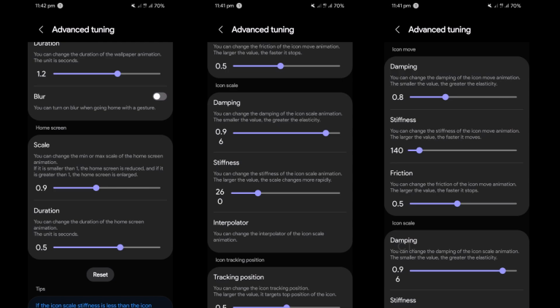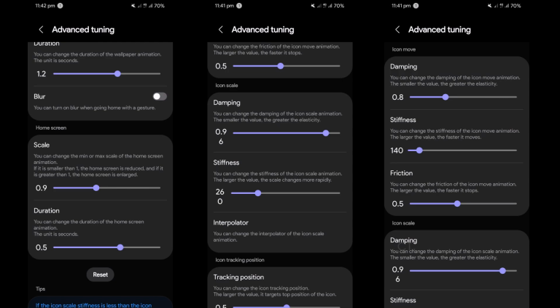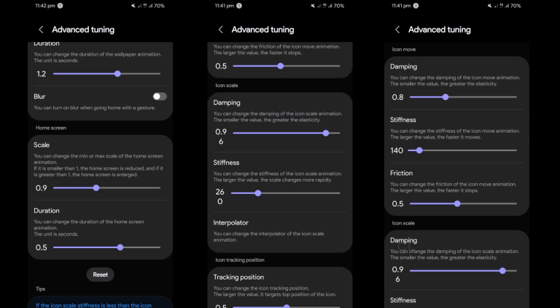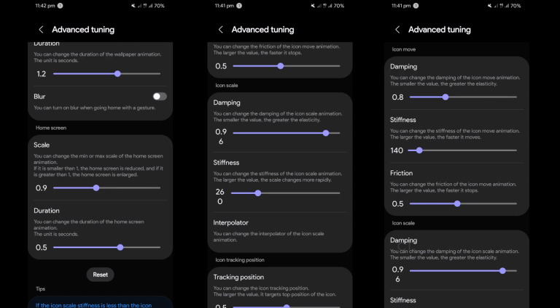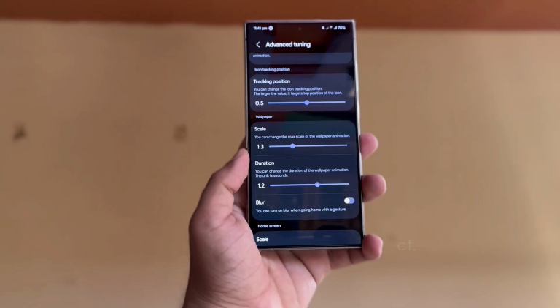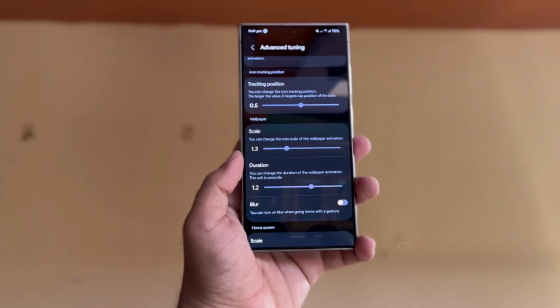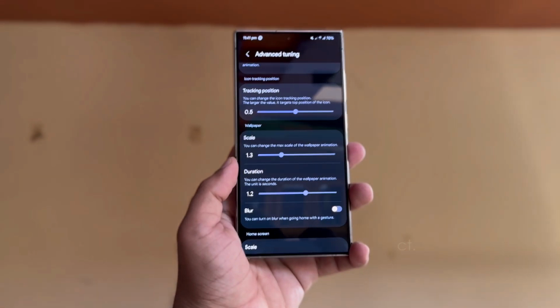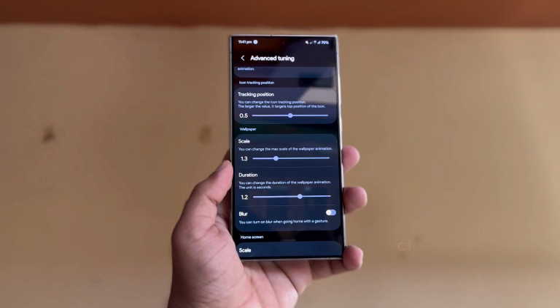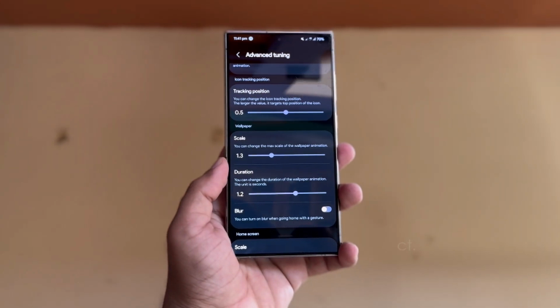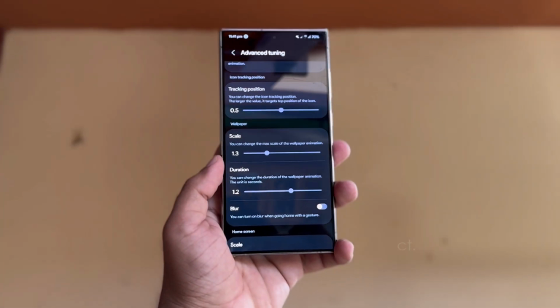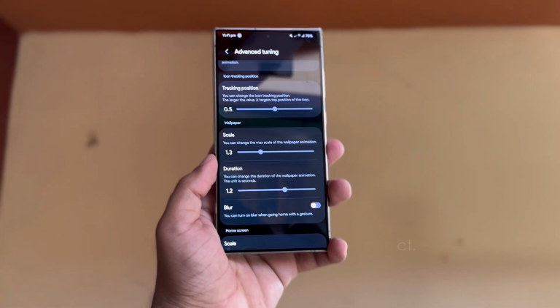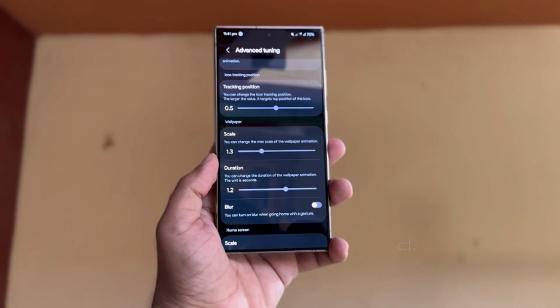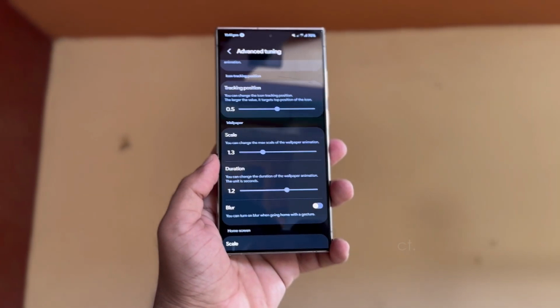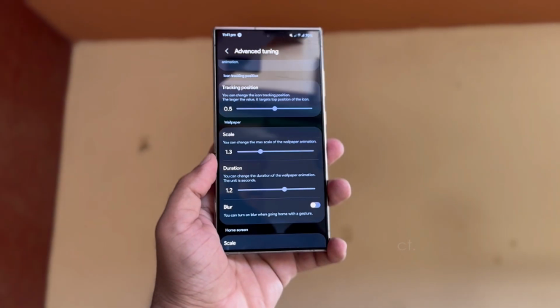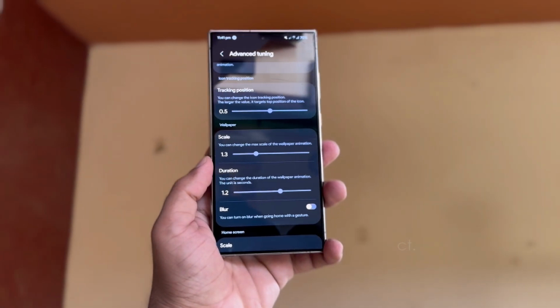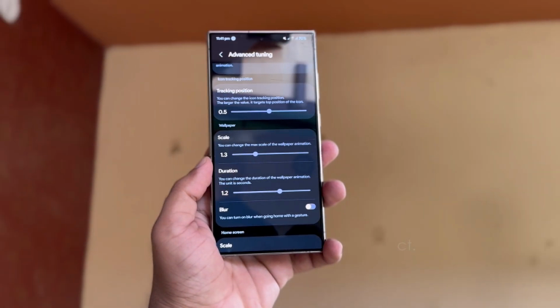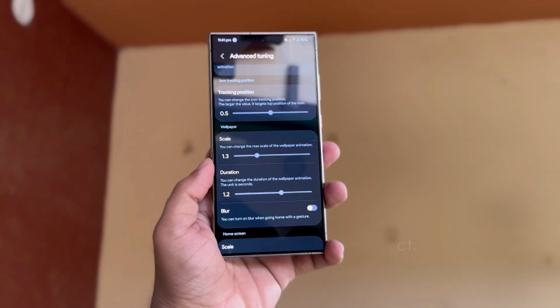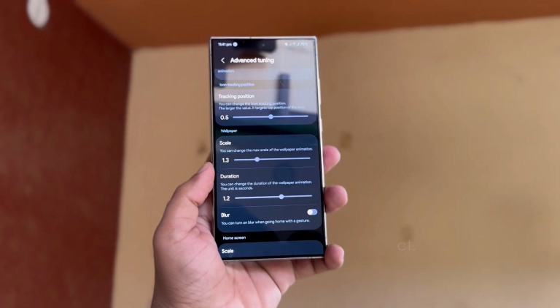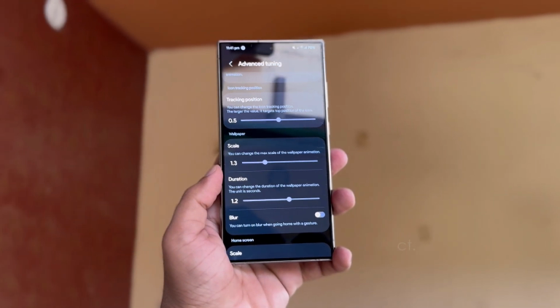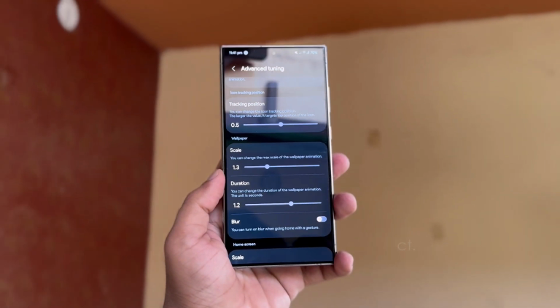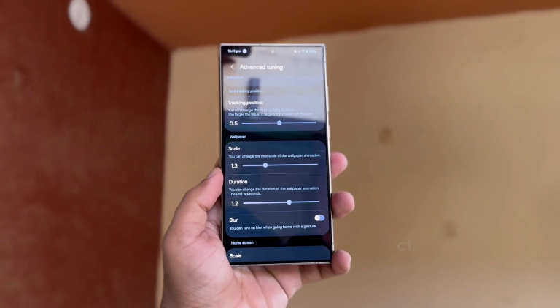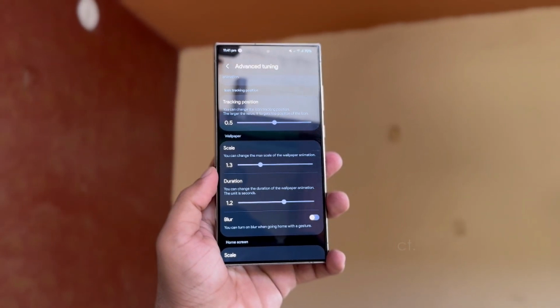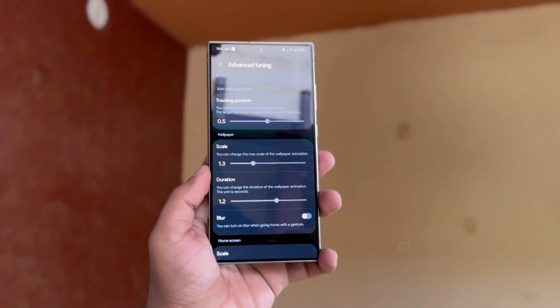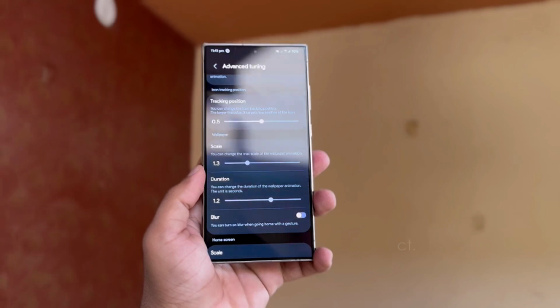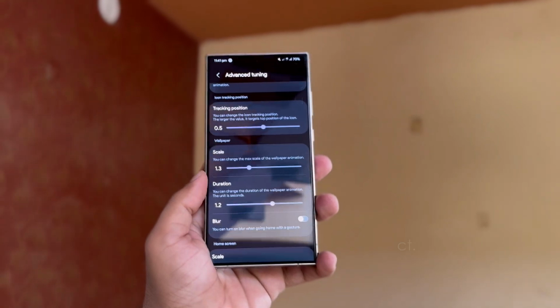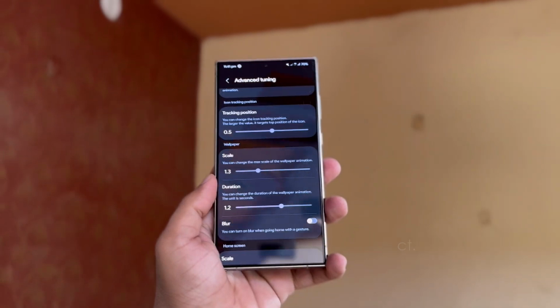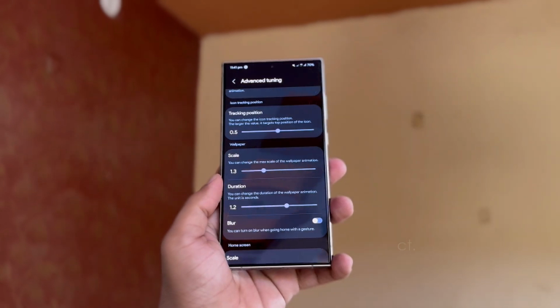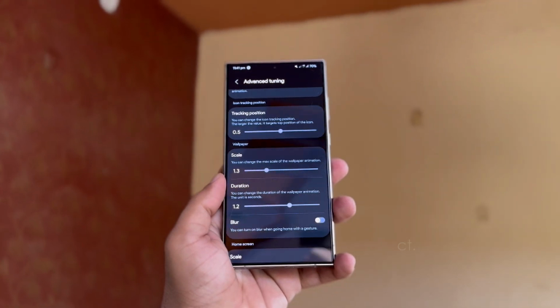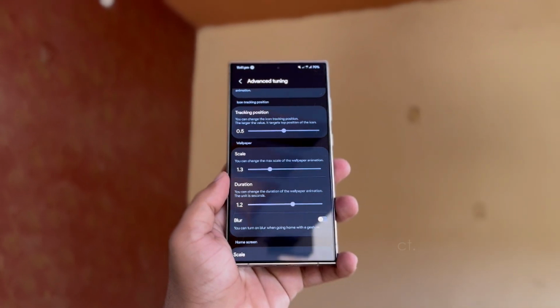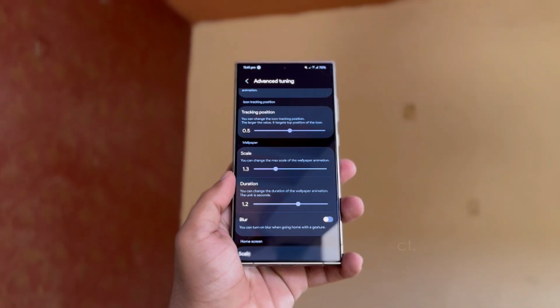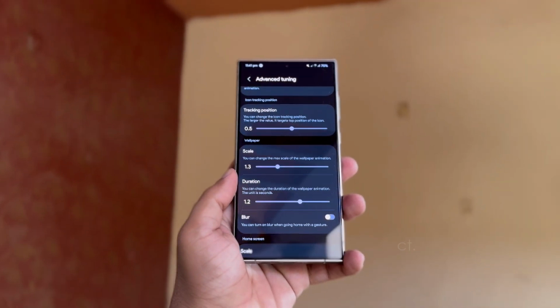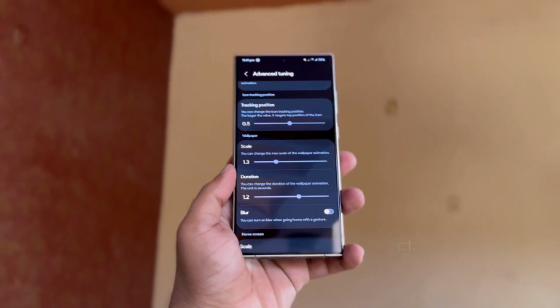Additionally, Advanced Tuning offers settings for scaling, animation duration, and blur effects on both the home screen and wallpaper.